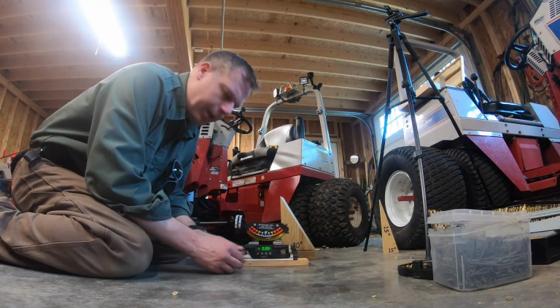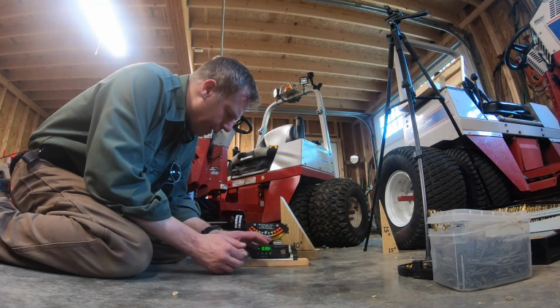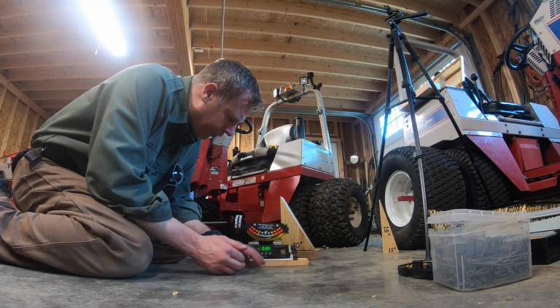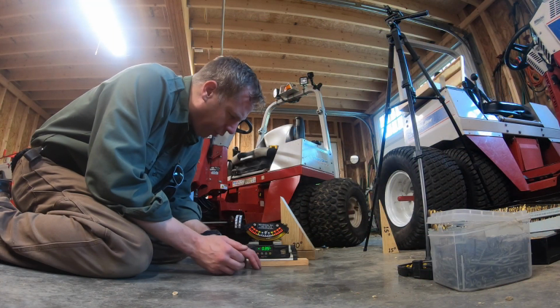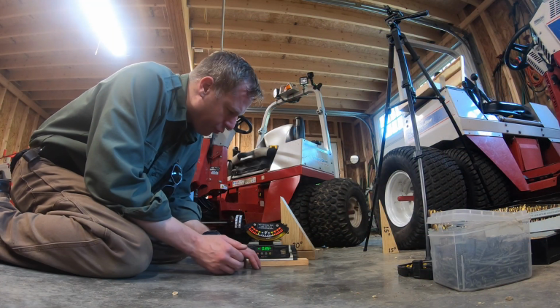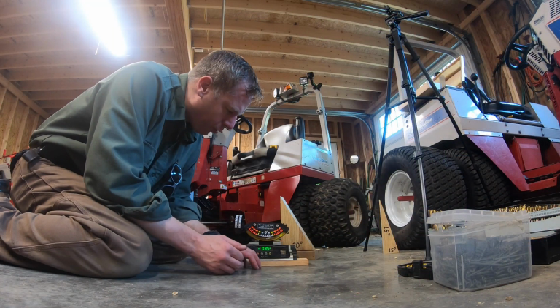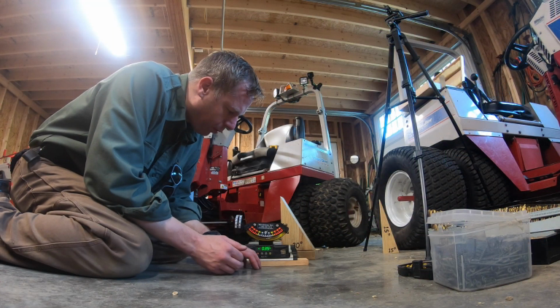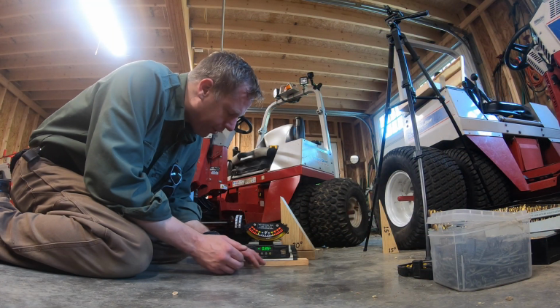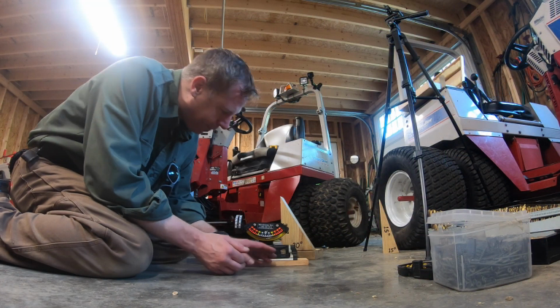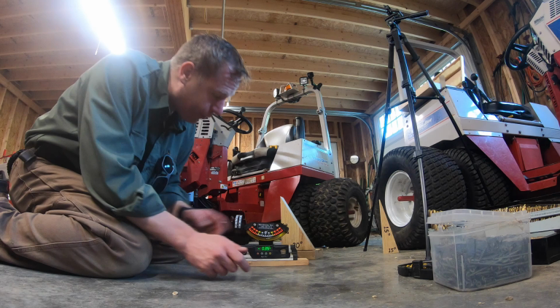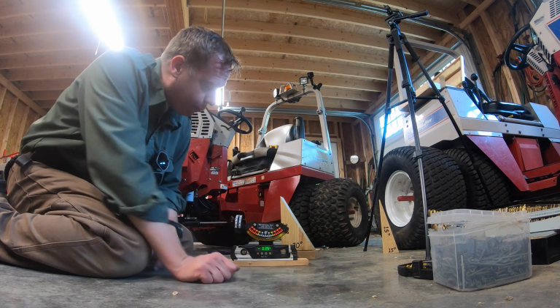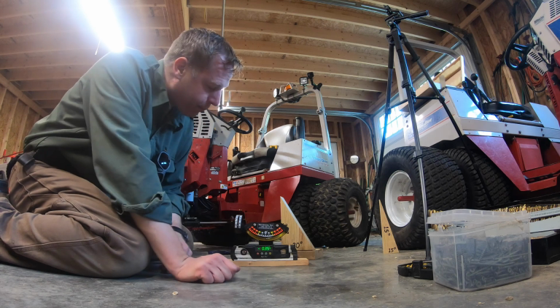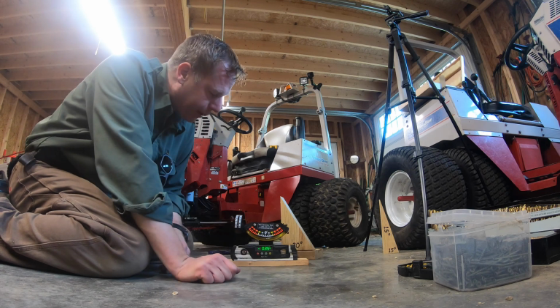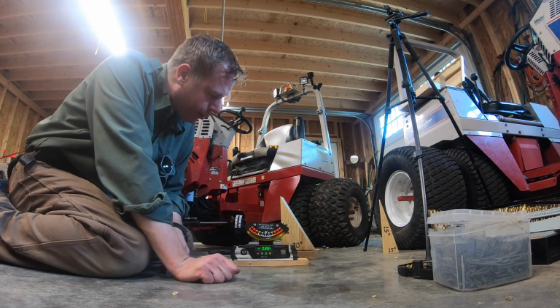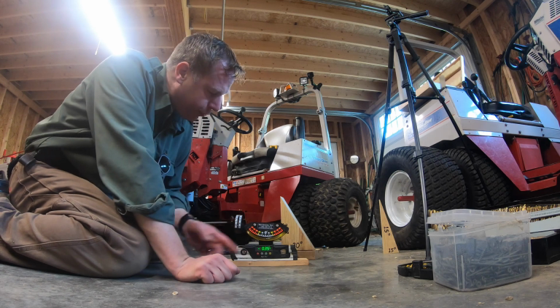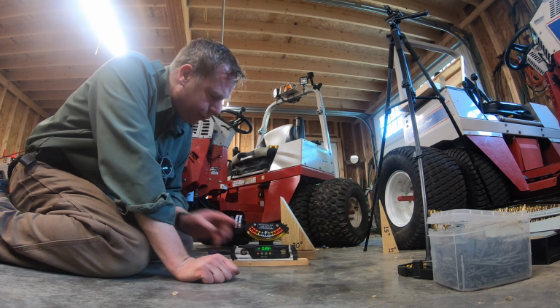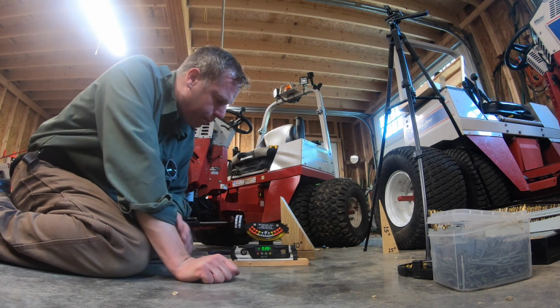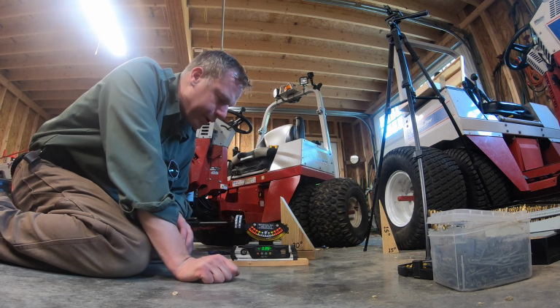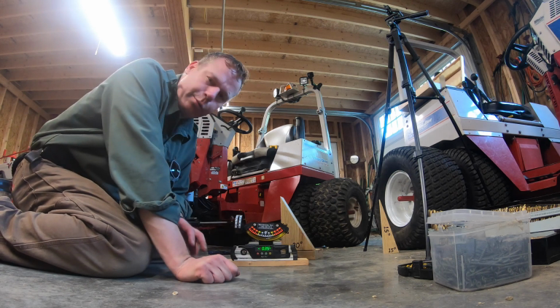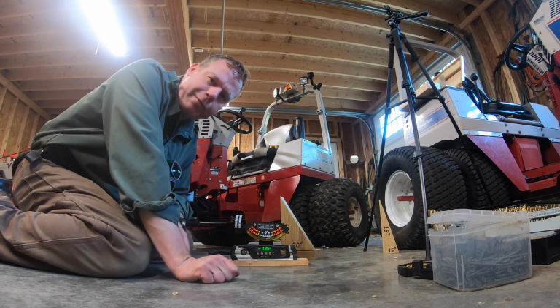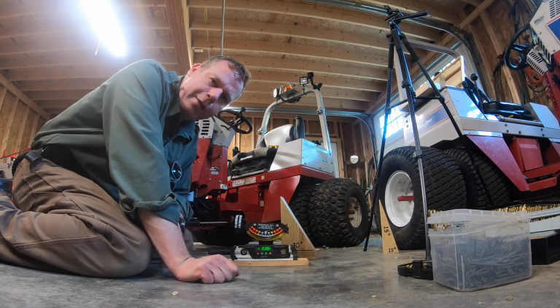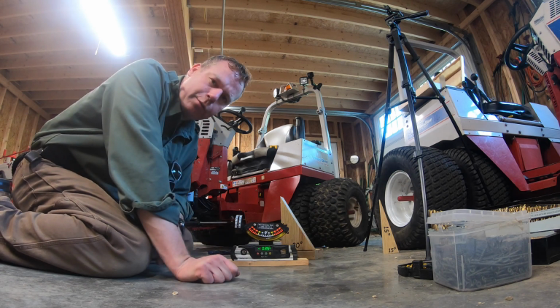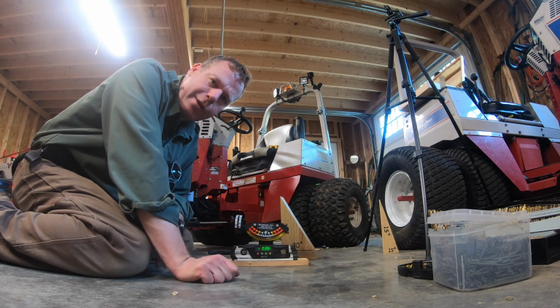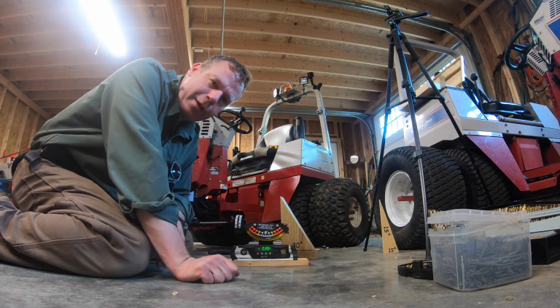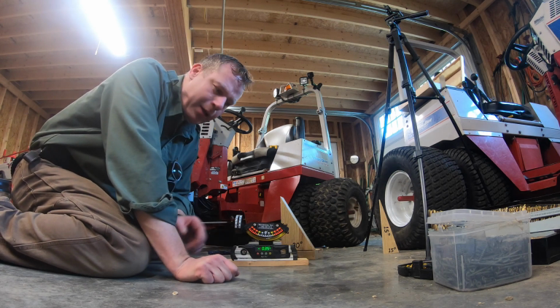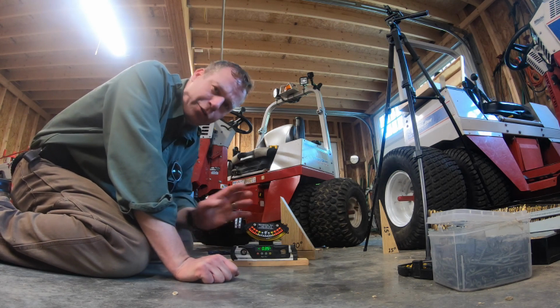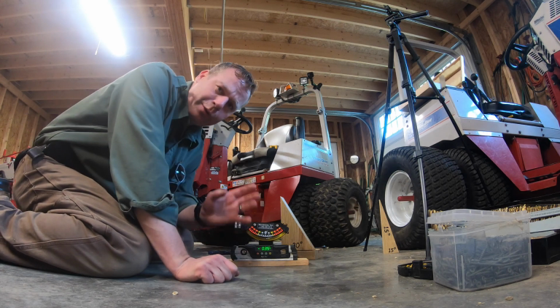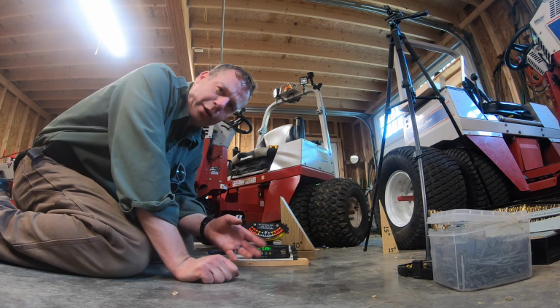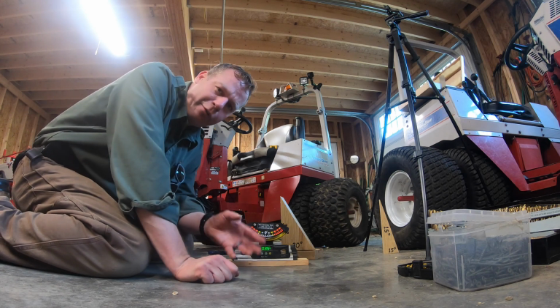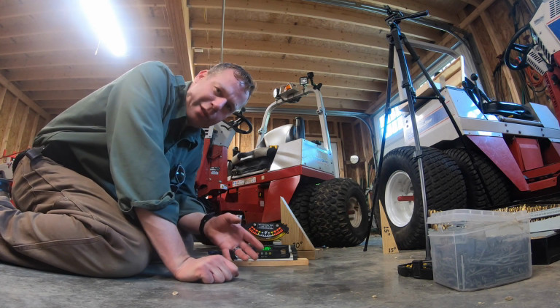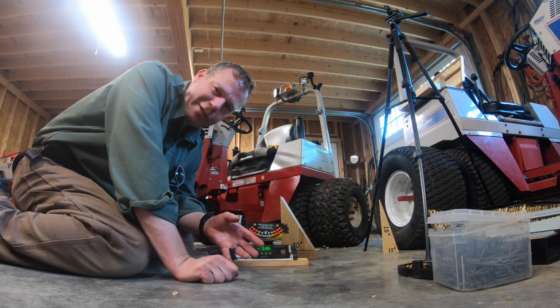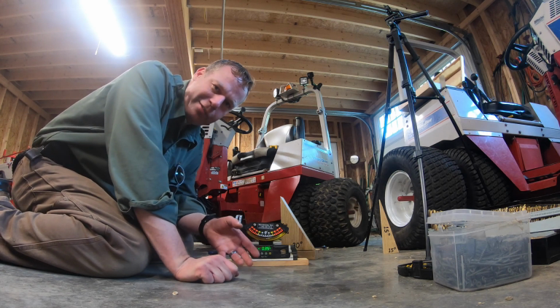And this is our control. You can see this is reading pretty close — 0.35 degrees. Certainly good enough for this test.